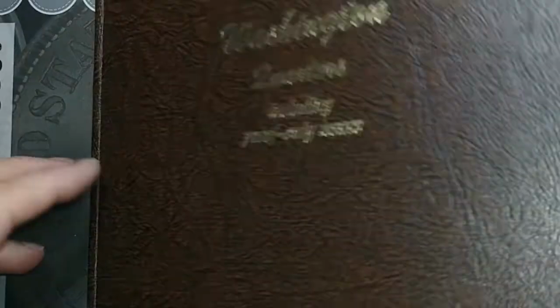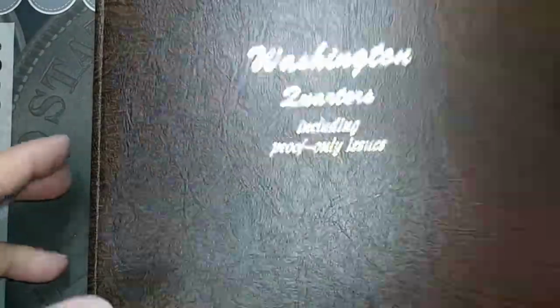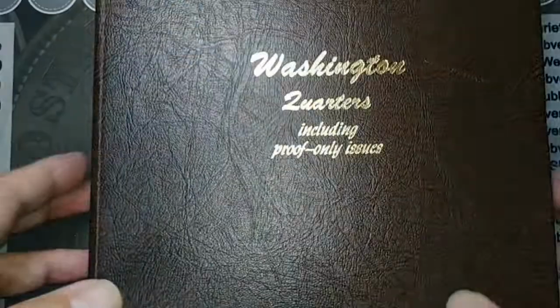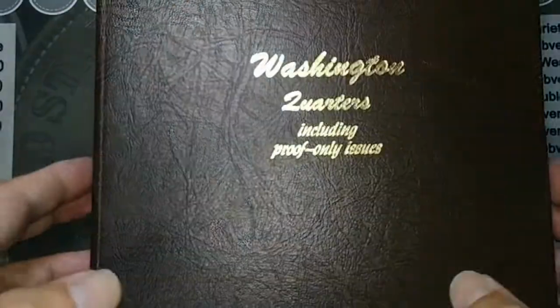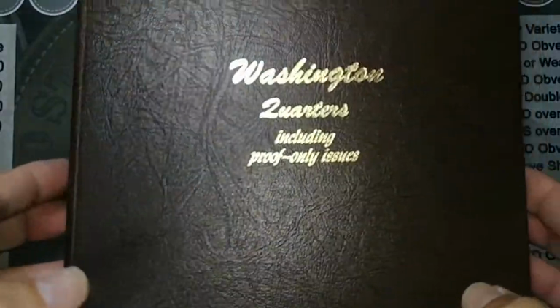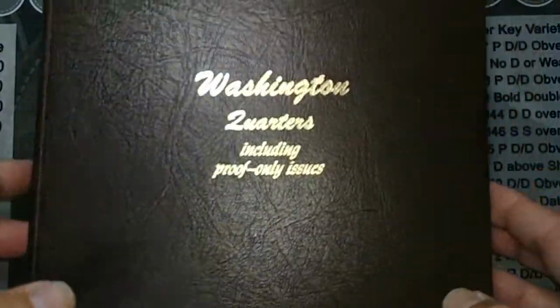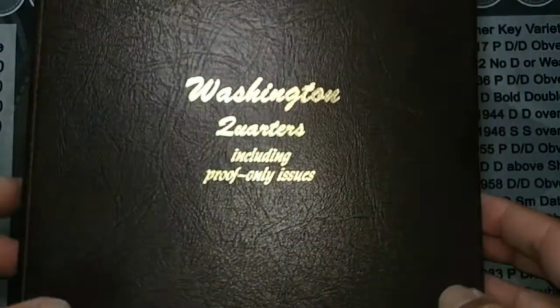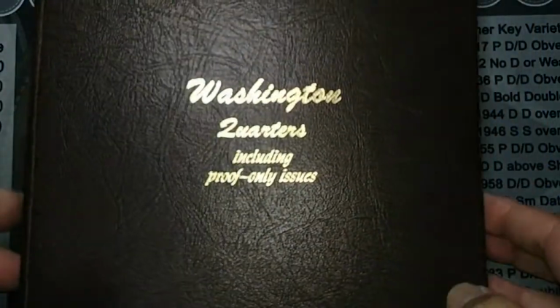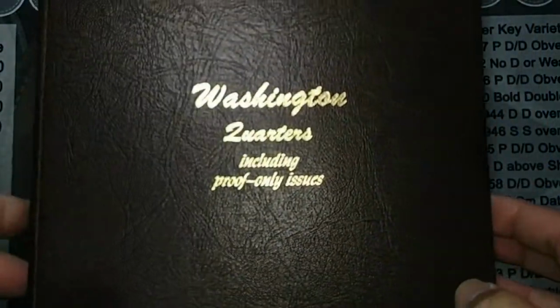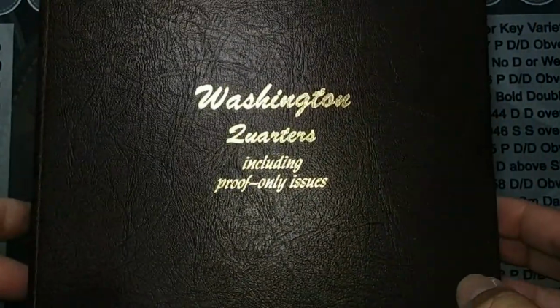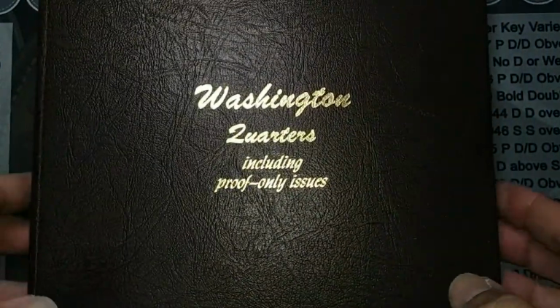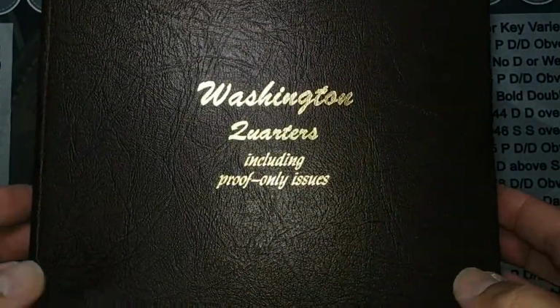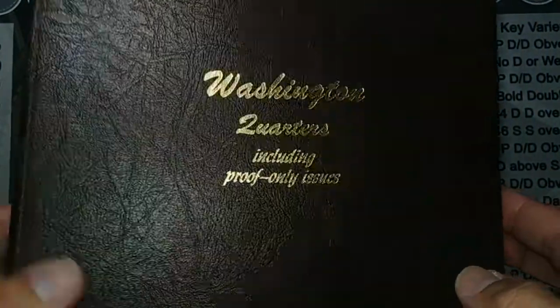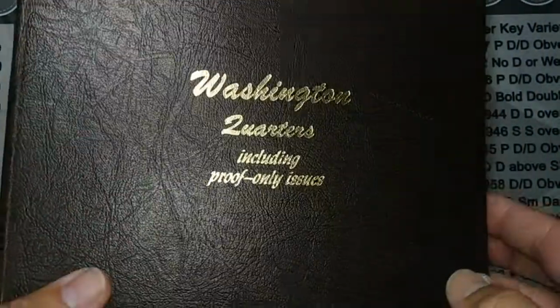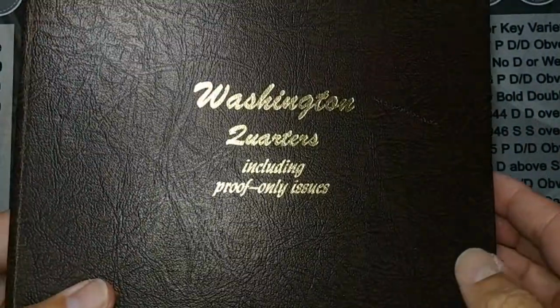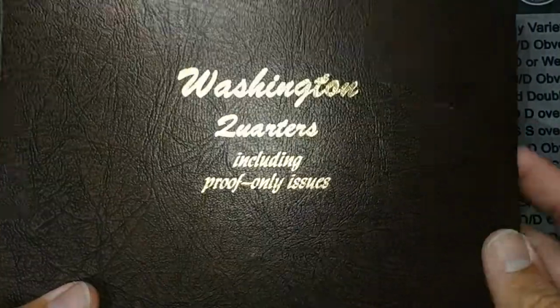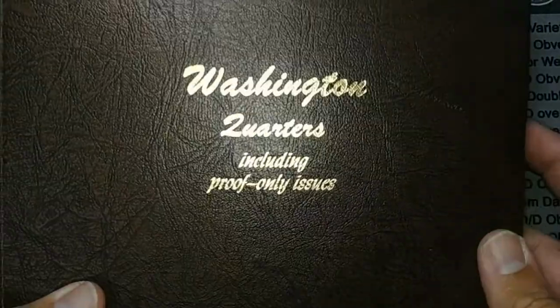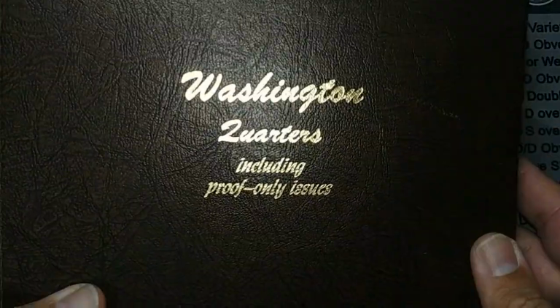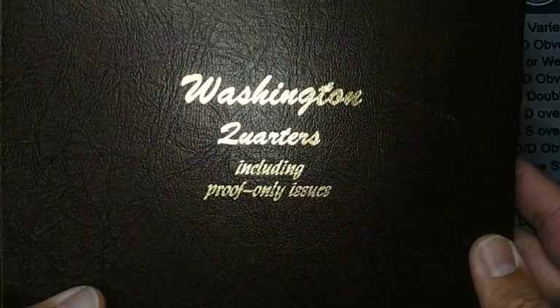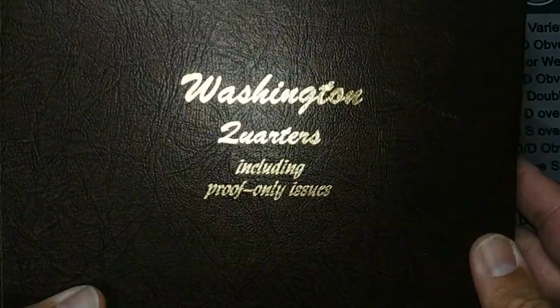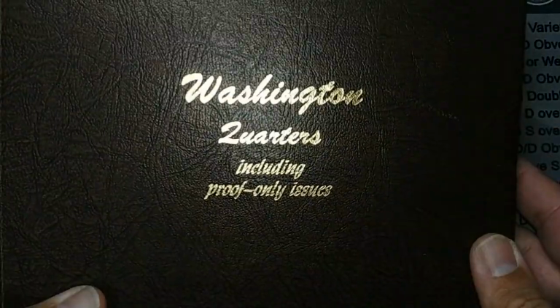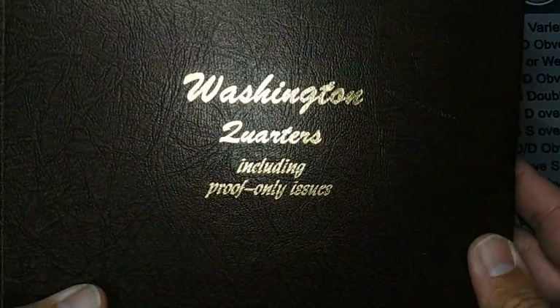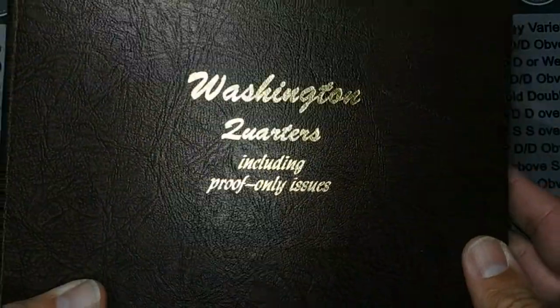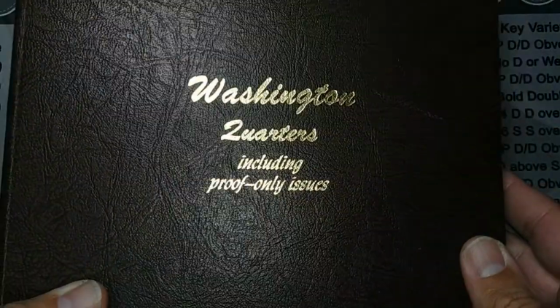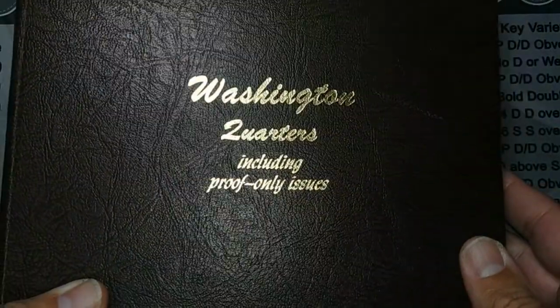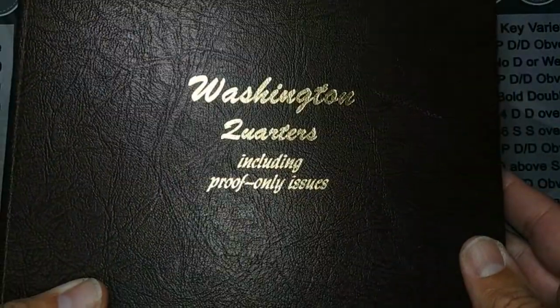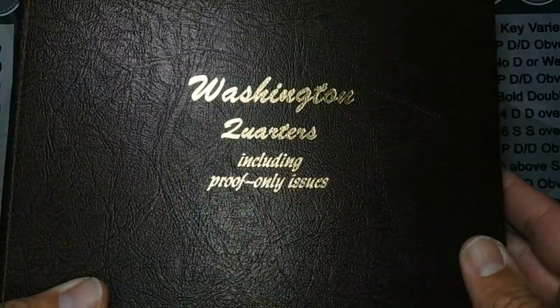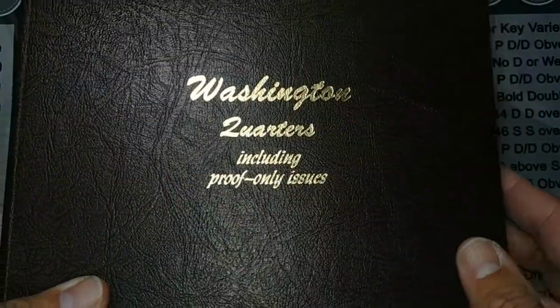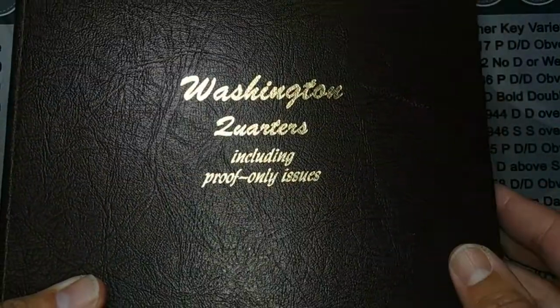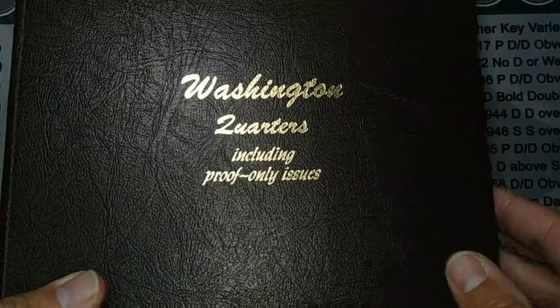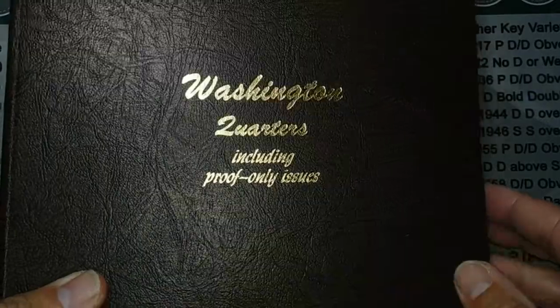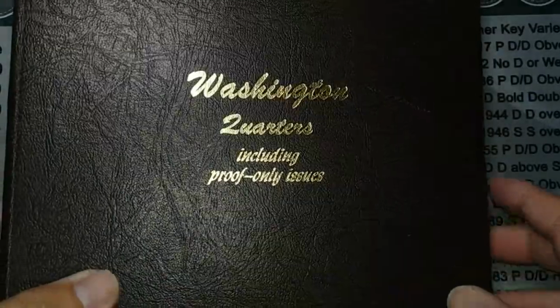That will be it for today's short little mail call, but we'll catch you in the next one.